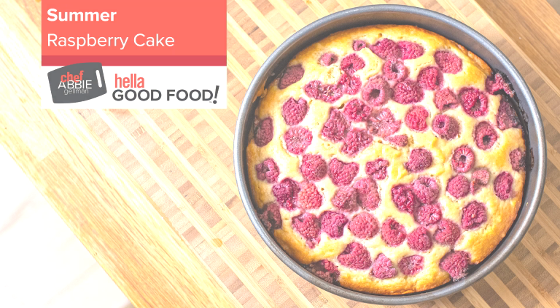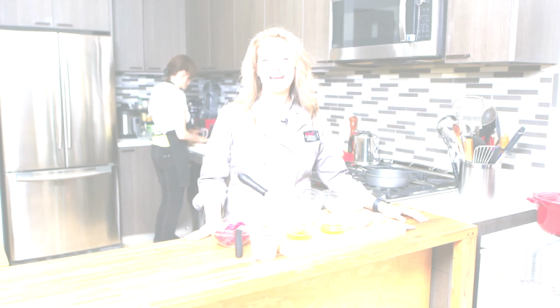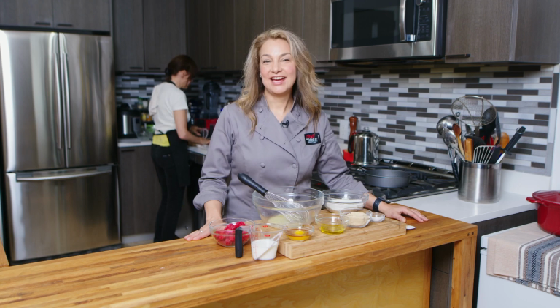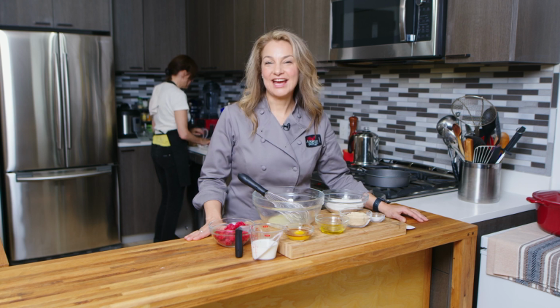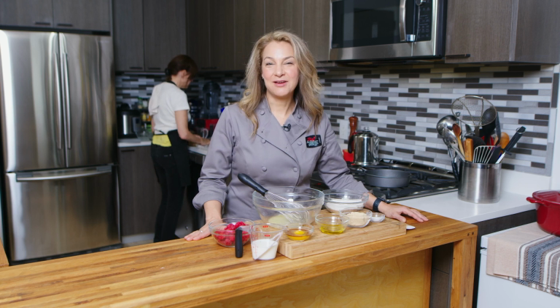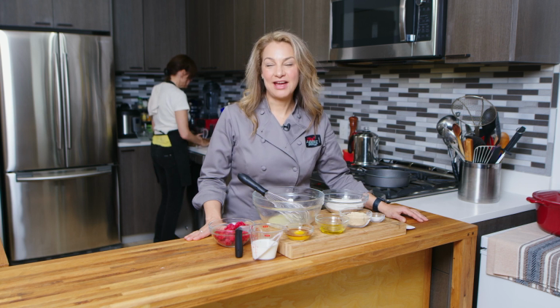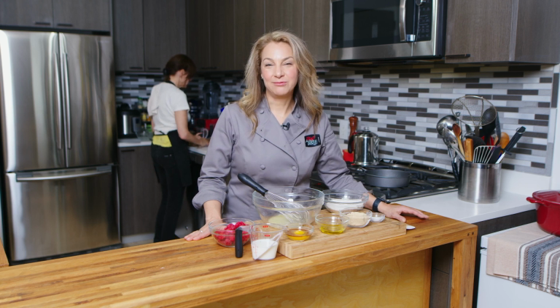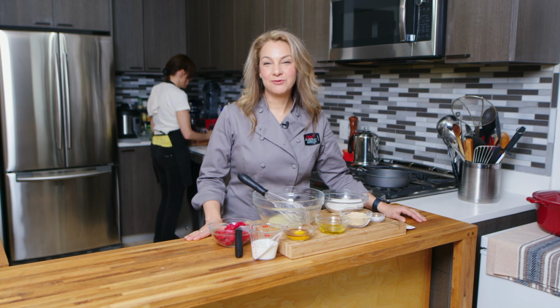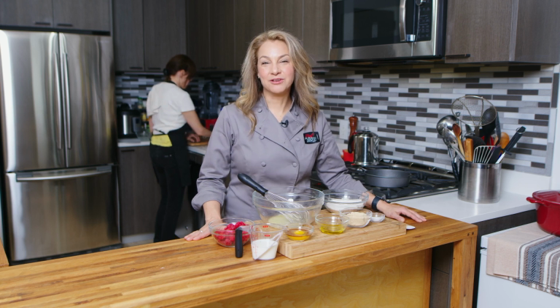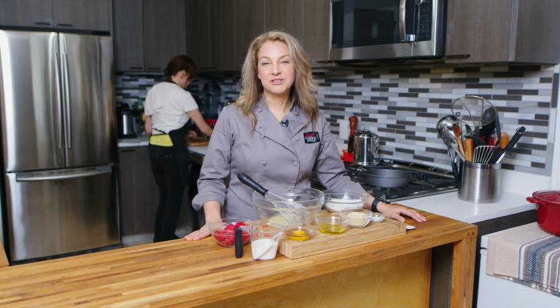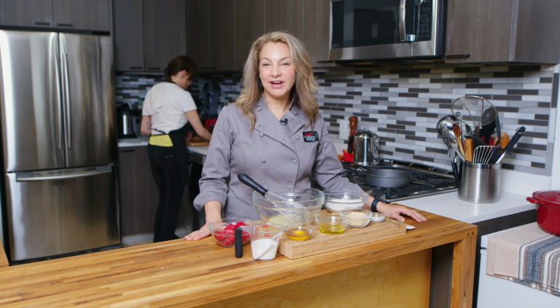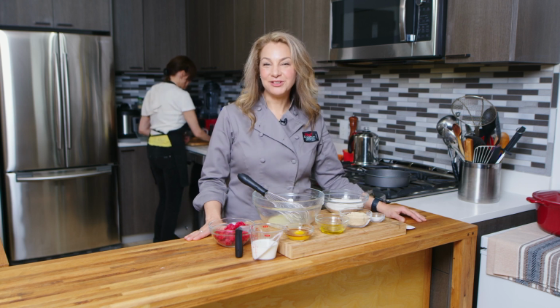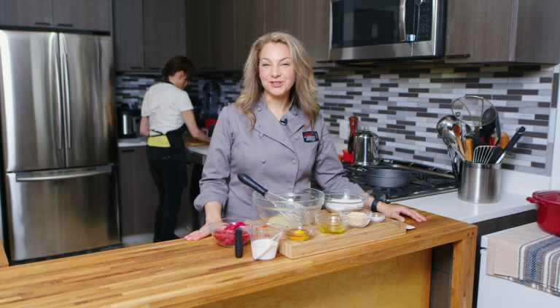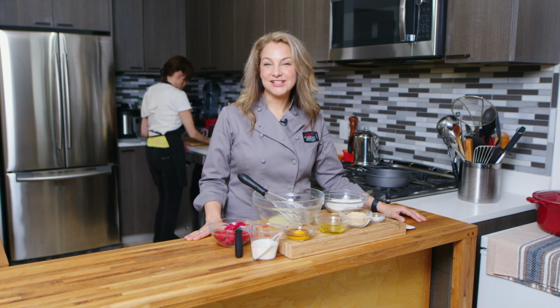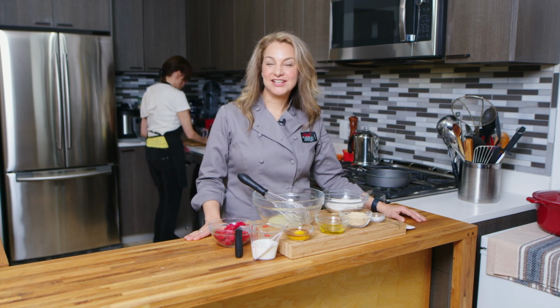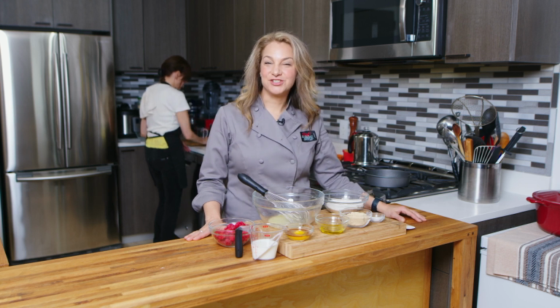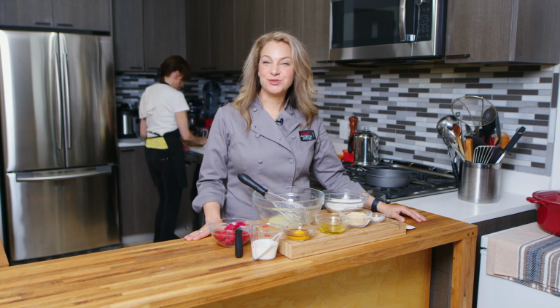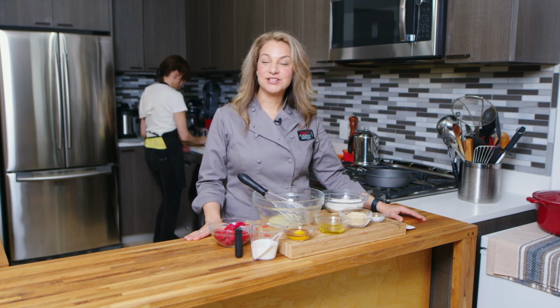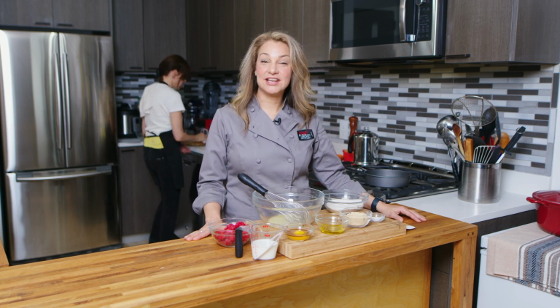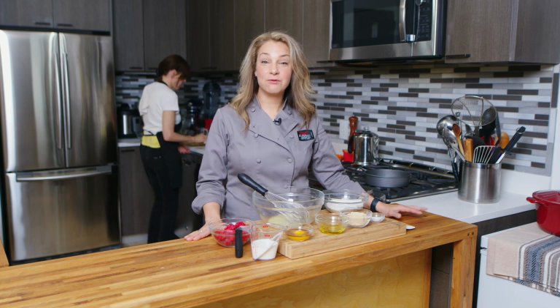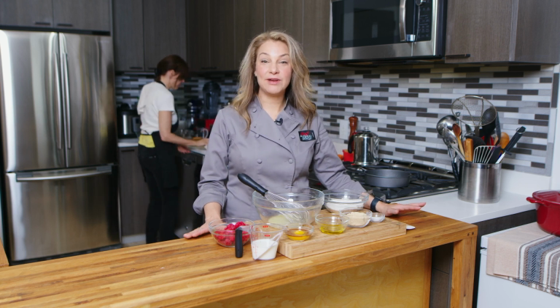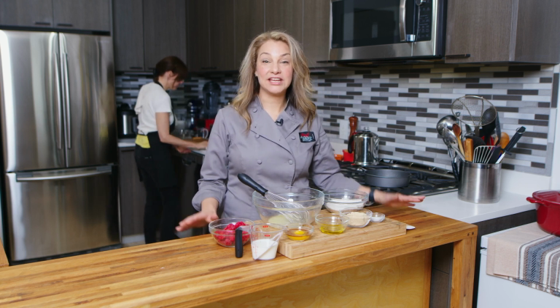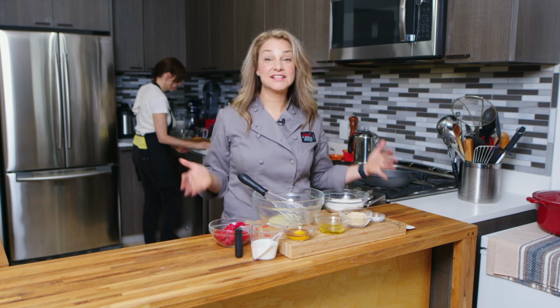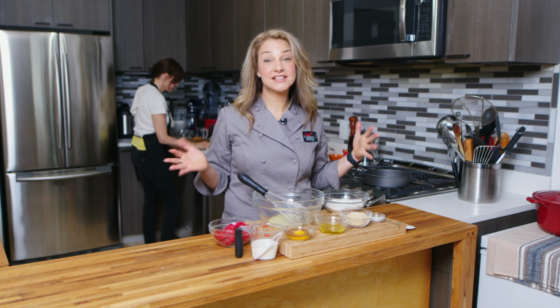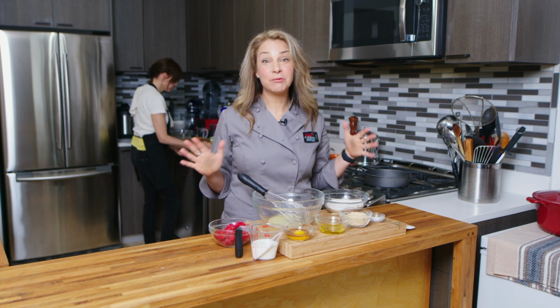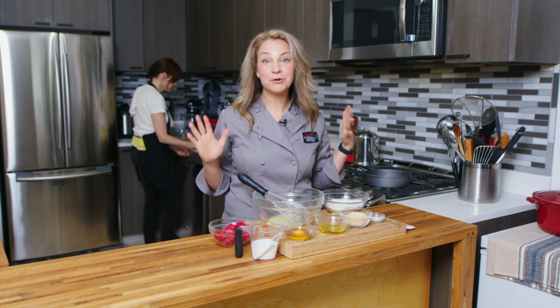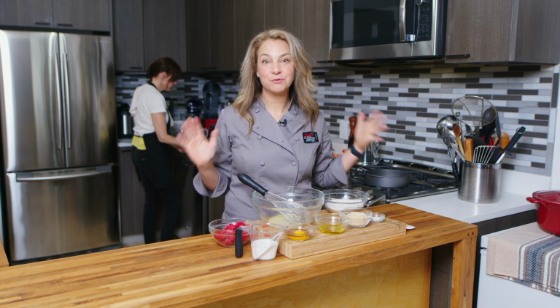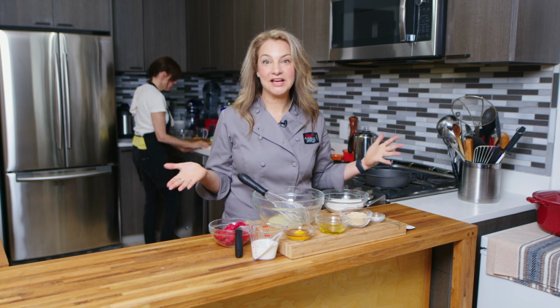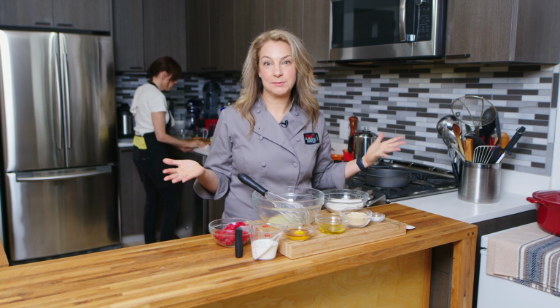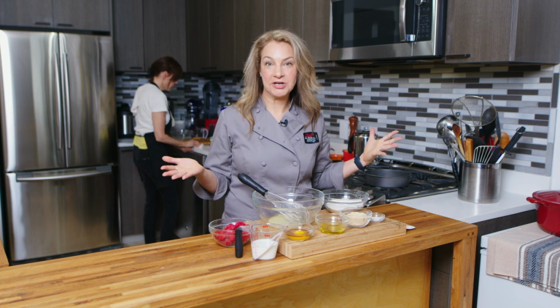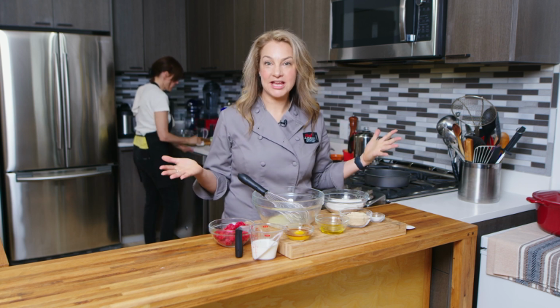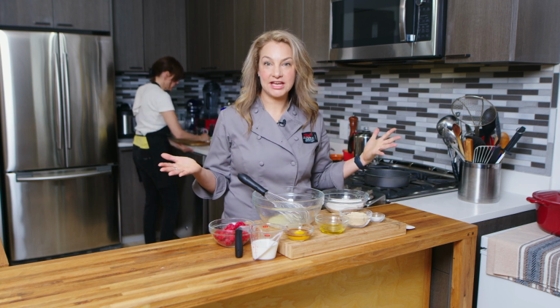Hi, I'm Abby. Welcome to My New York City Kitchen, where today we're making summer raspberry cake.